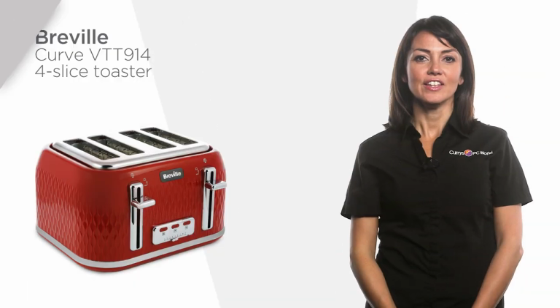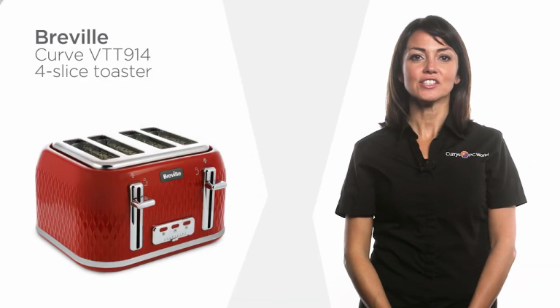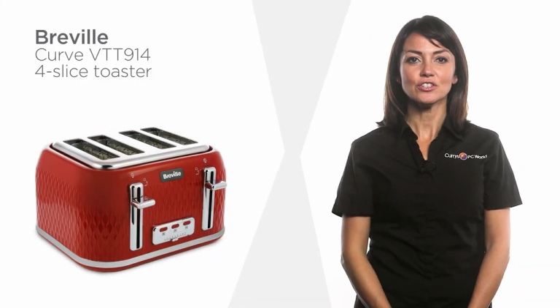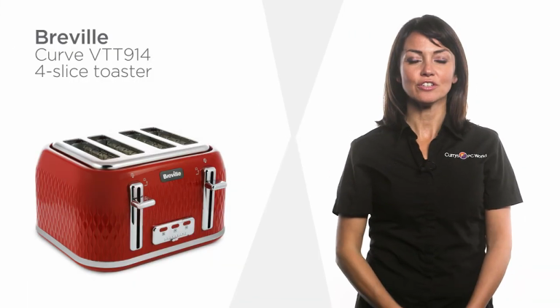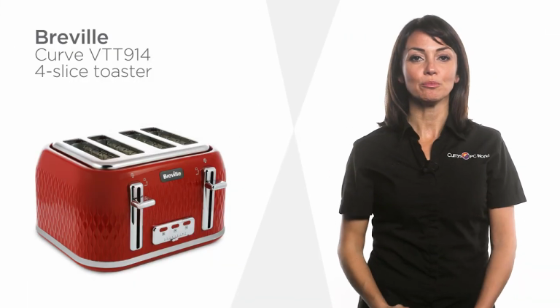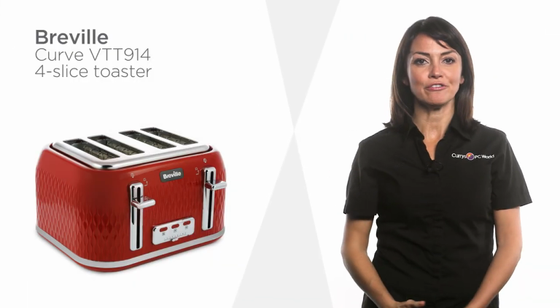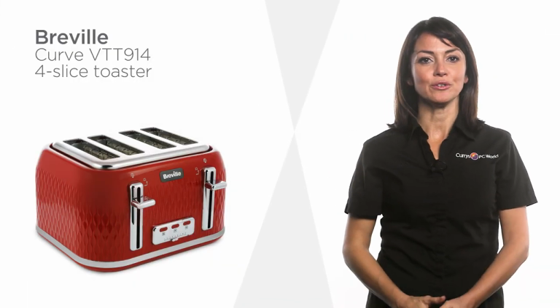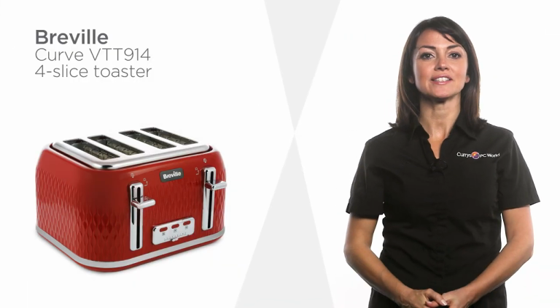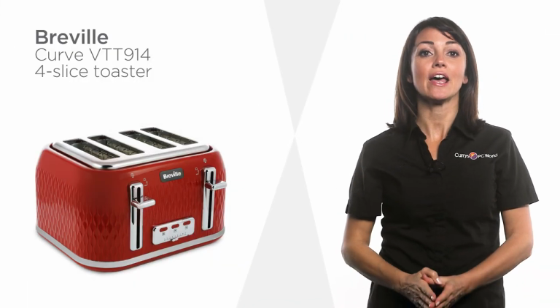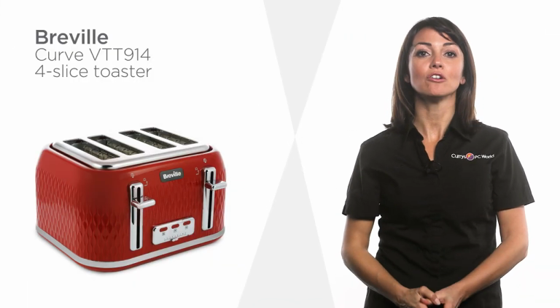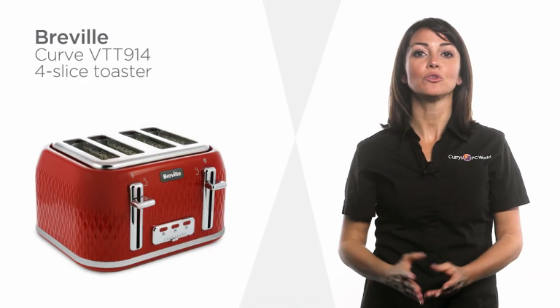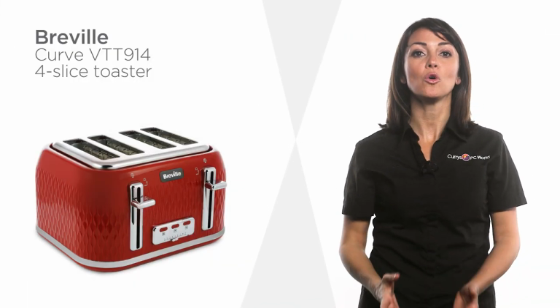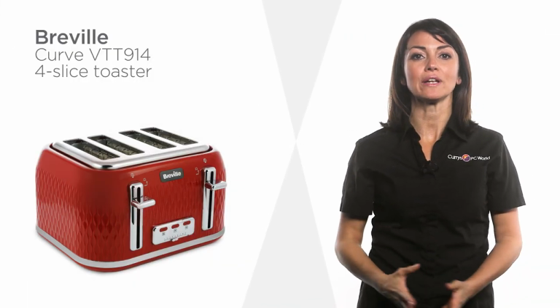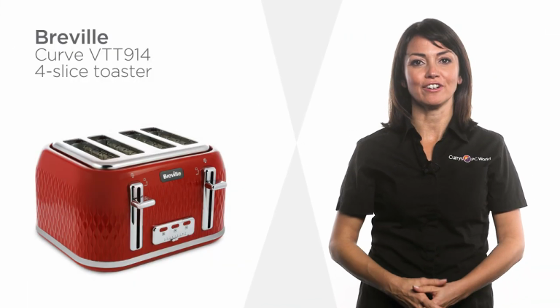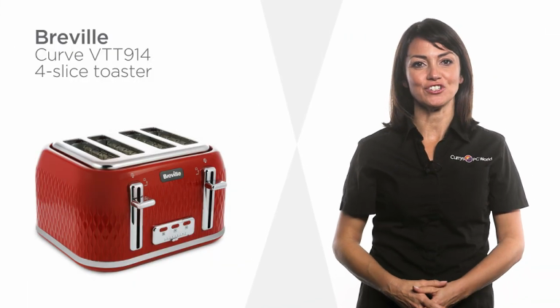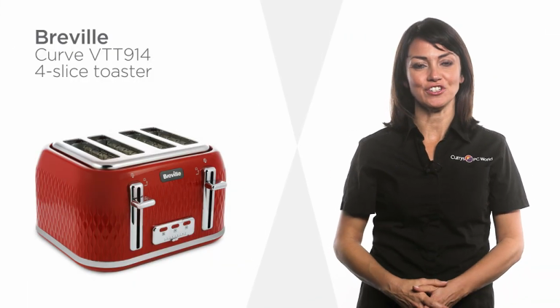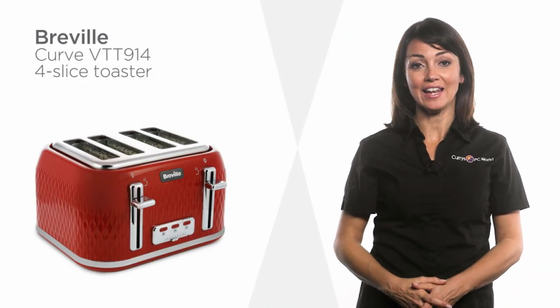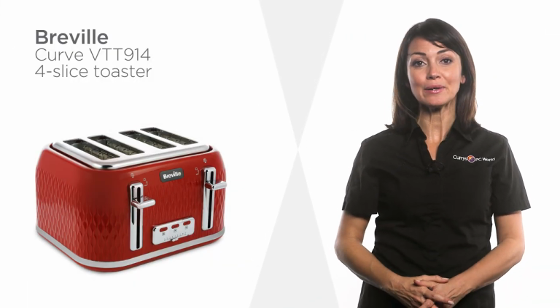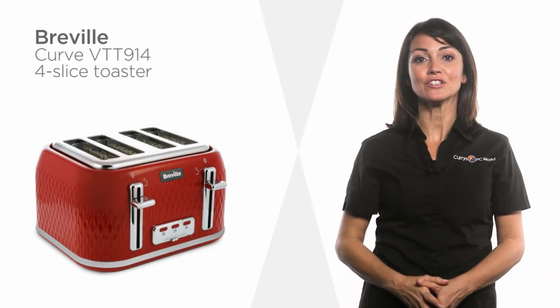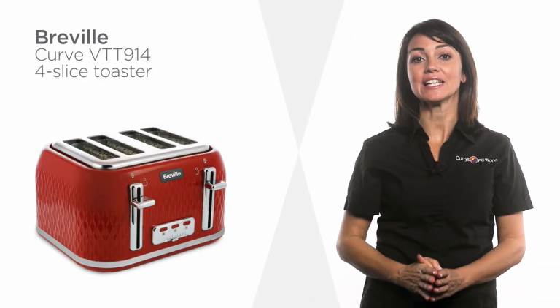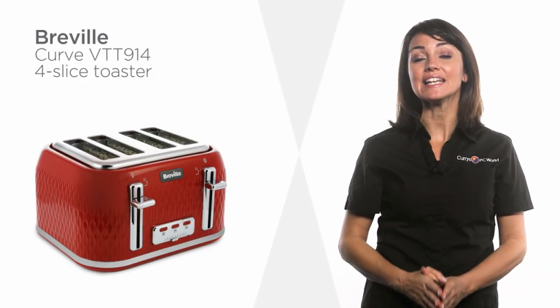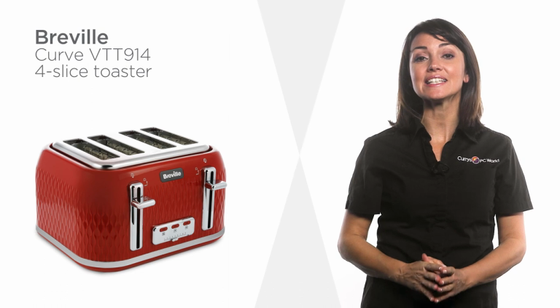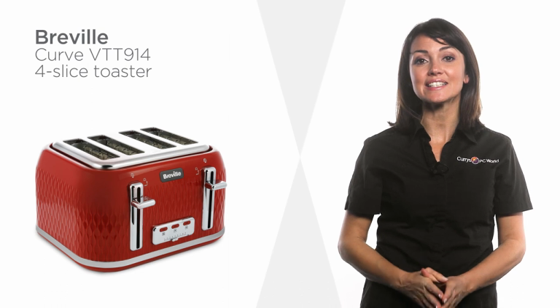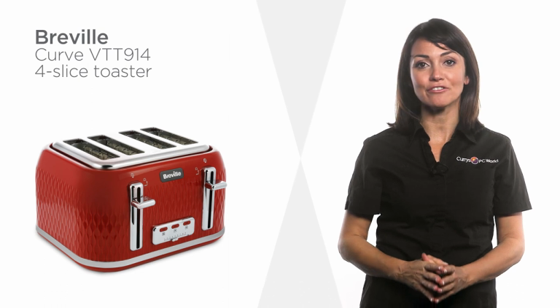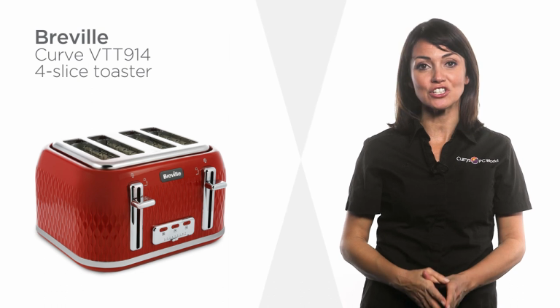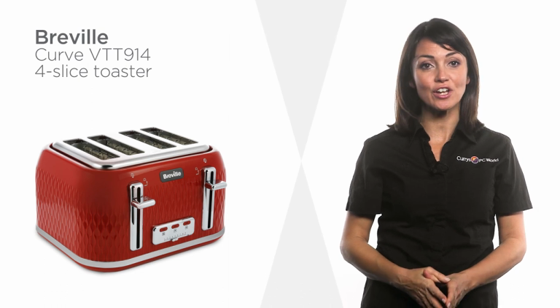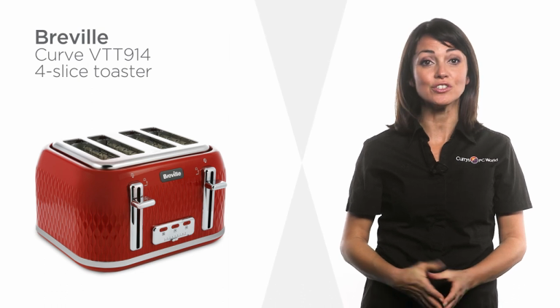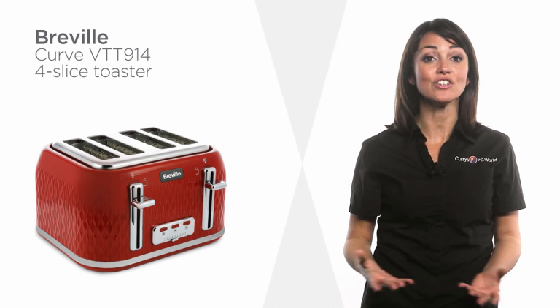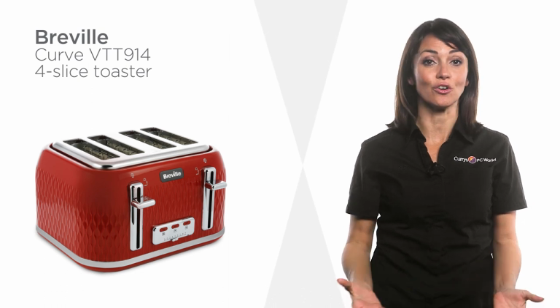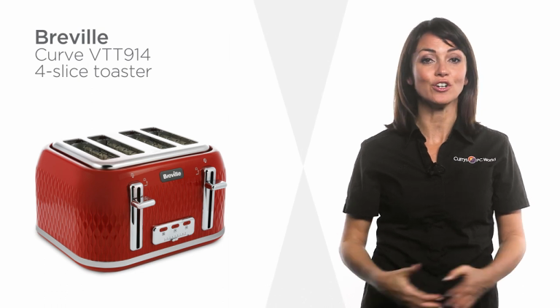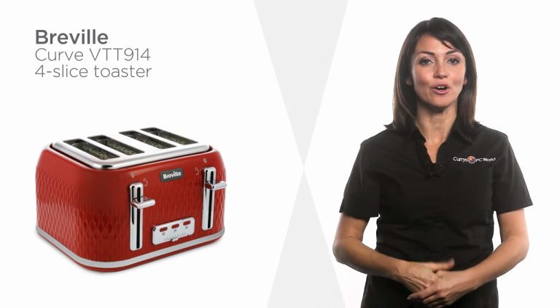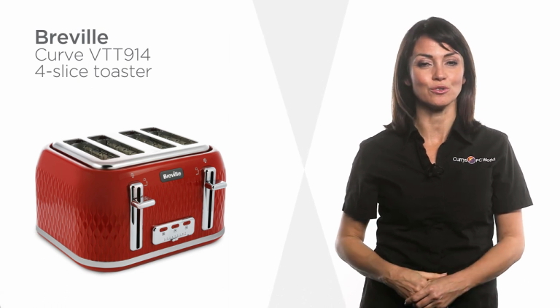This toaster from Breville has a helpful warming function, allowing you to easily salvage toast that's gone cold.